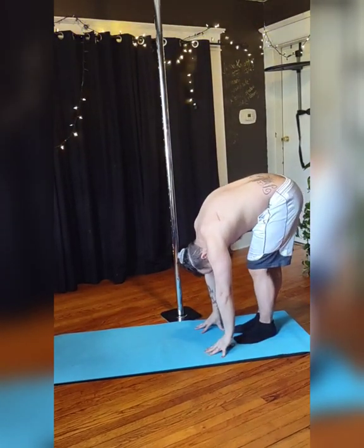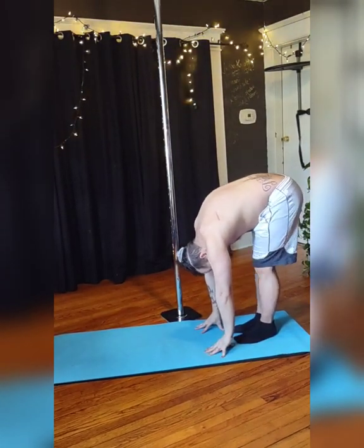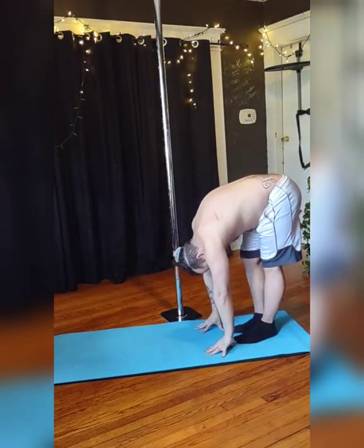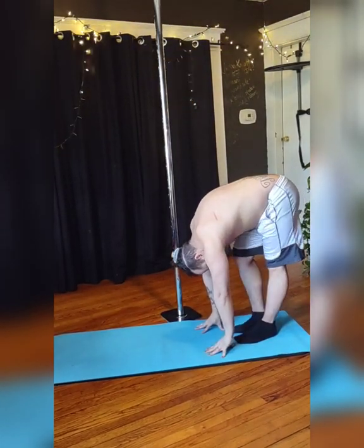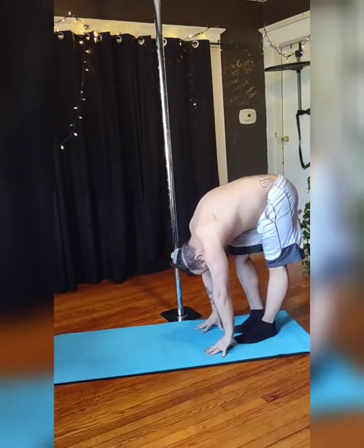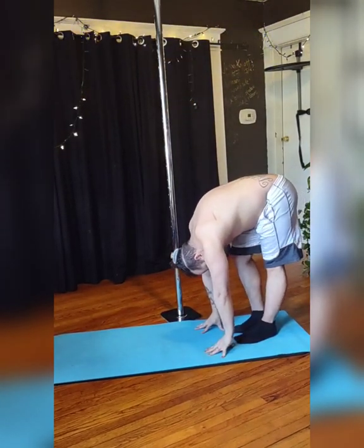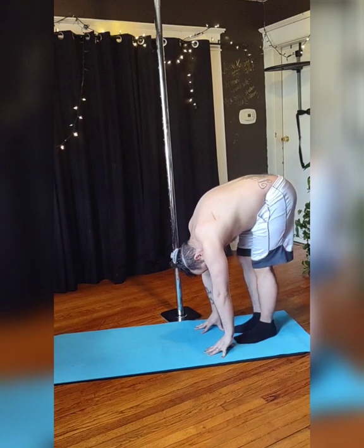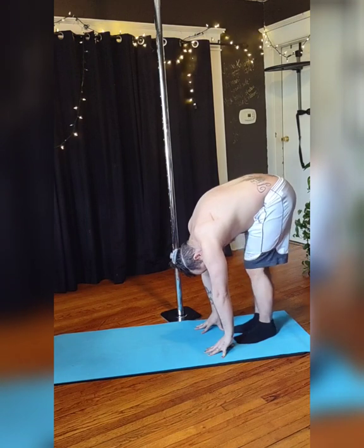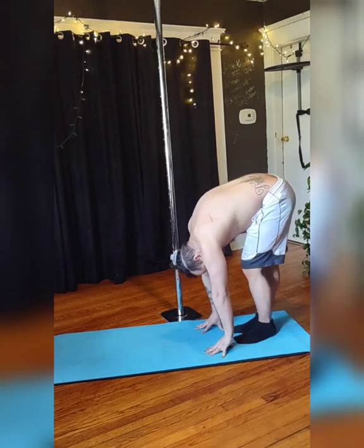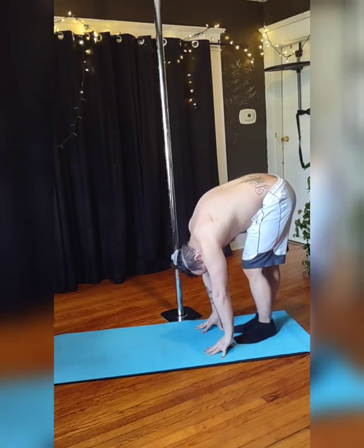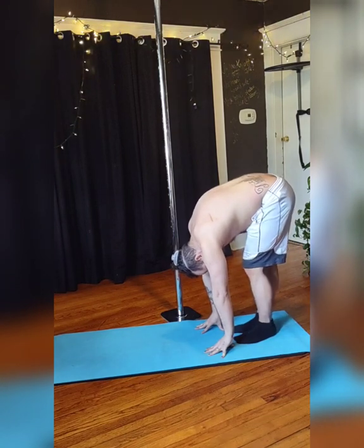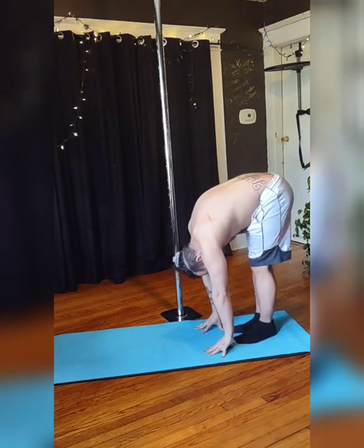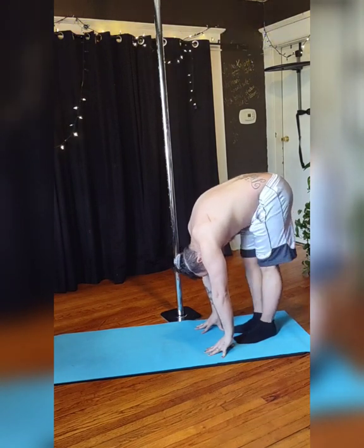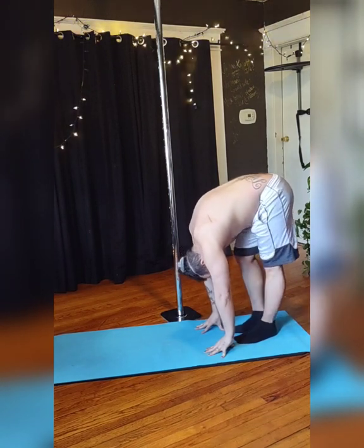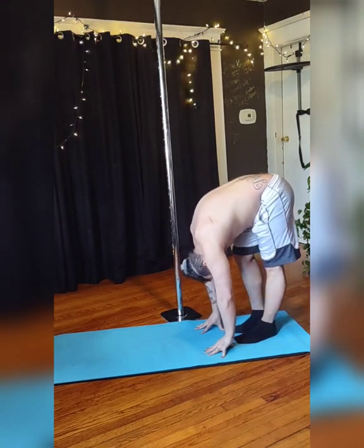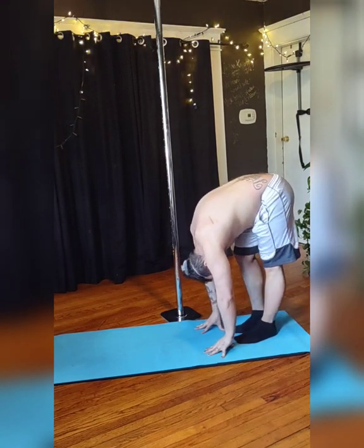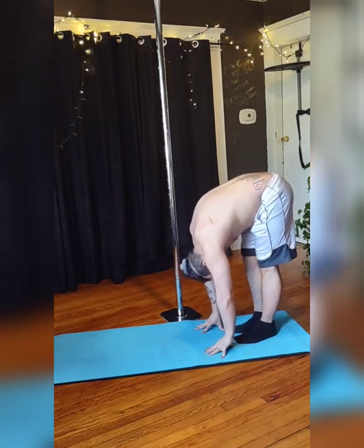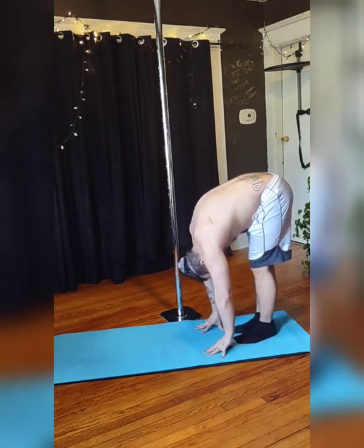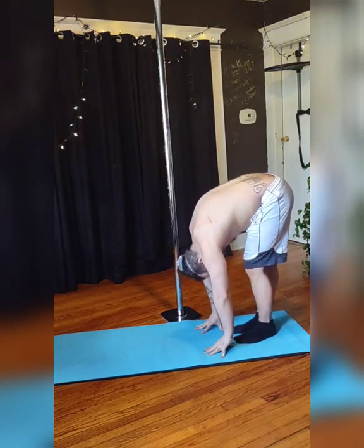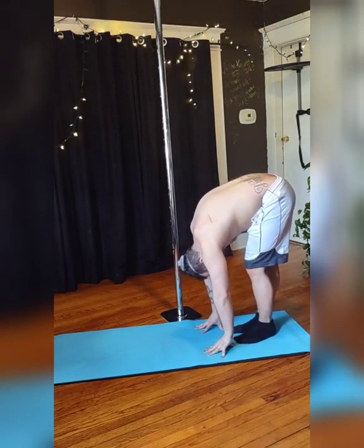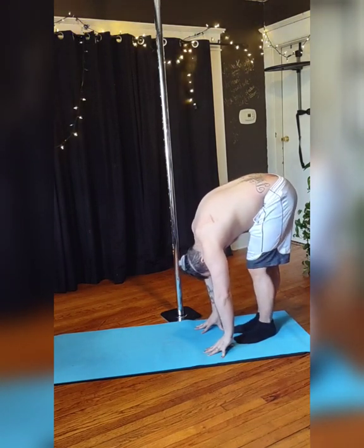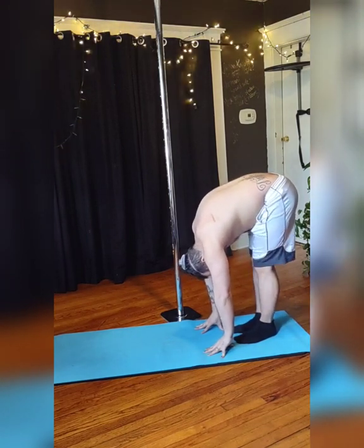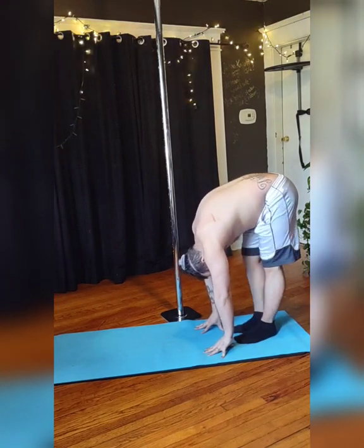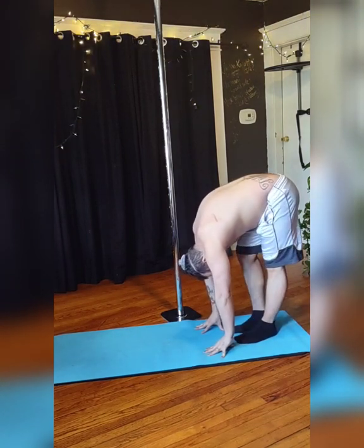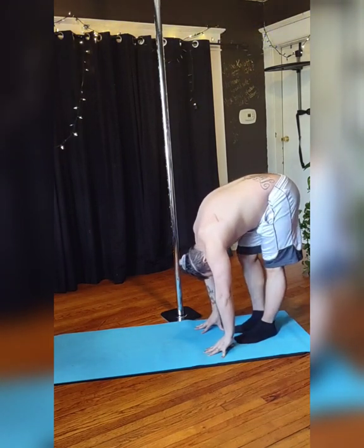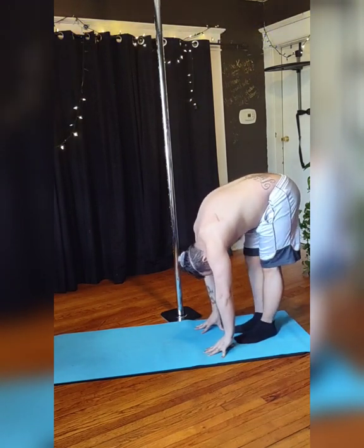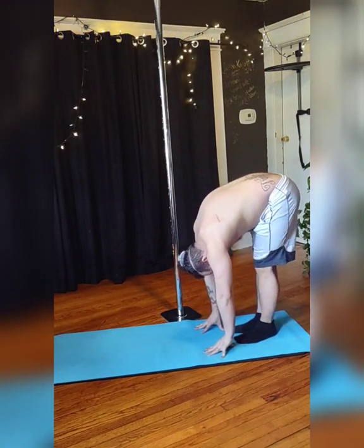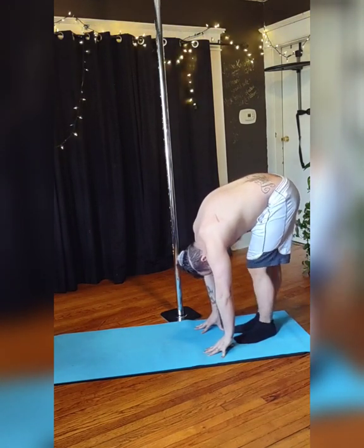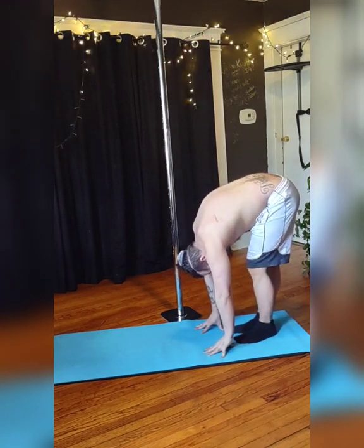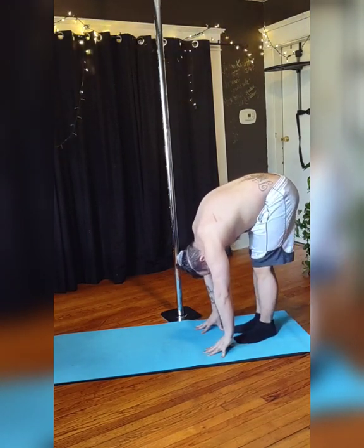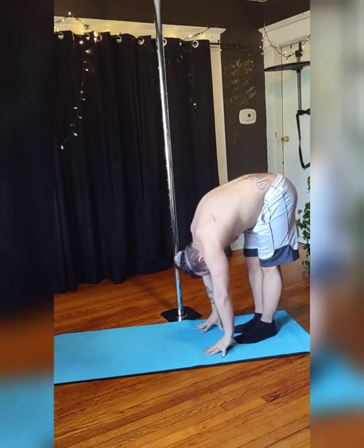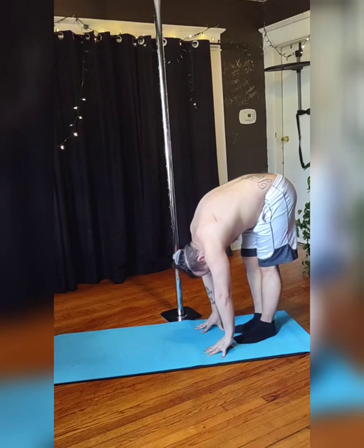Alternate the bend in your knee to stretch those hips and those legs. Keep breathing.